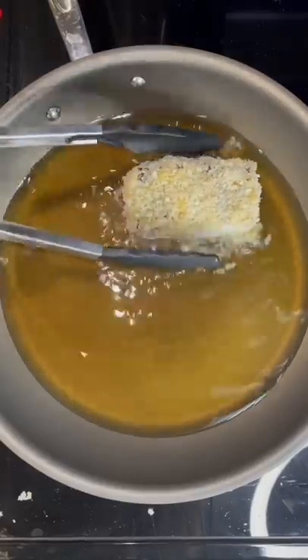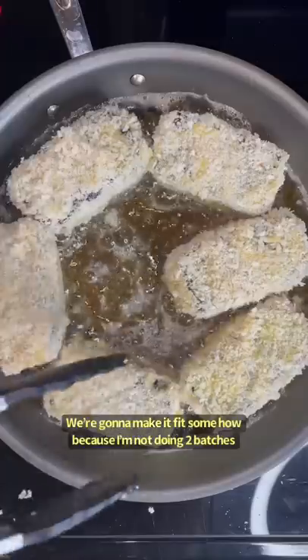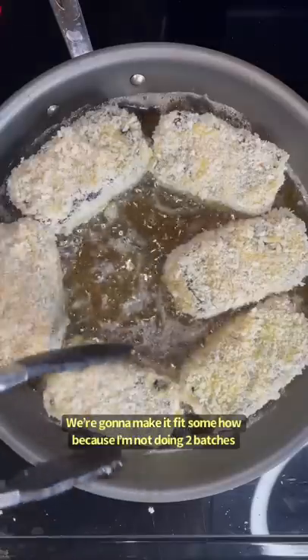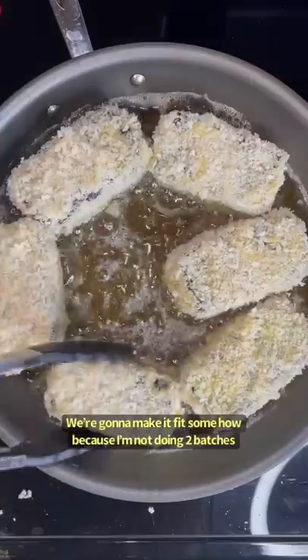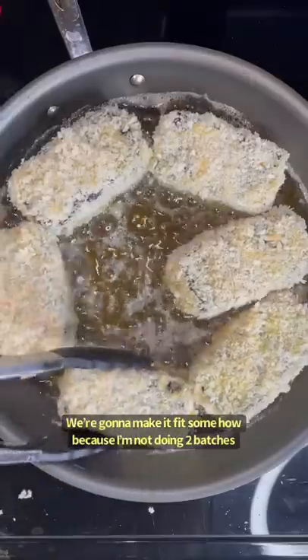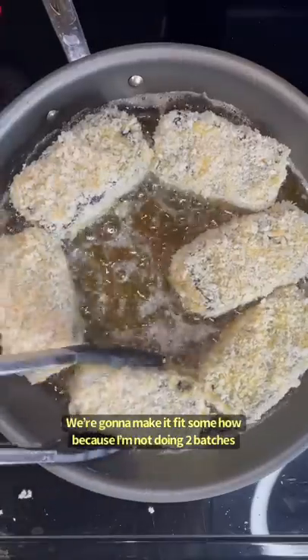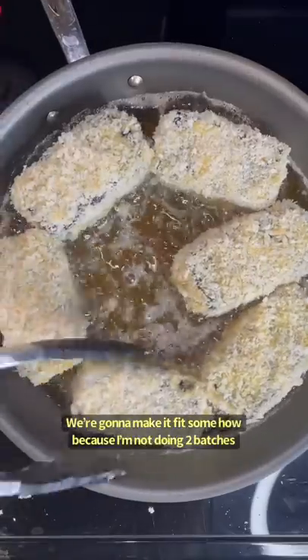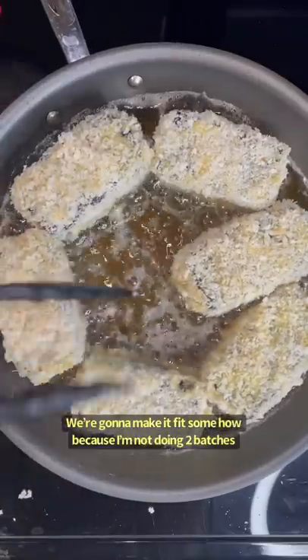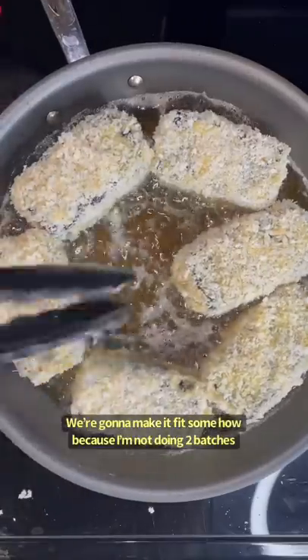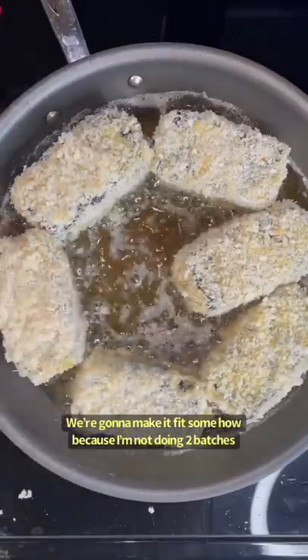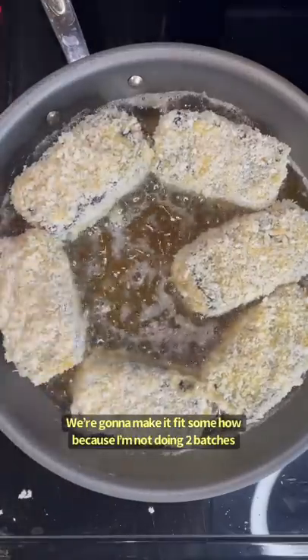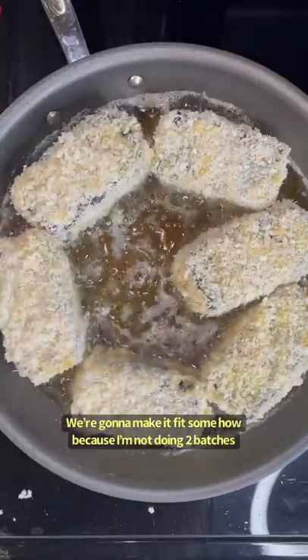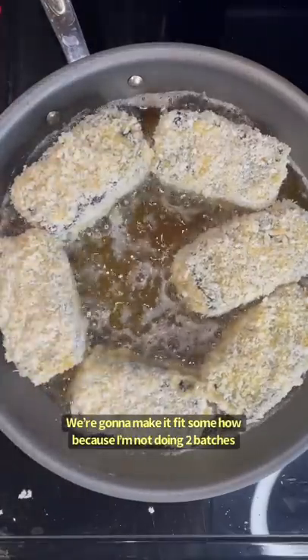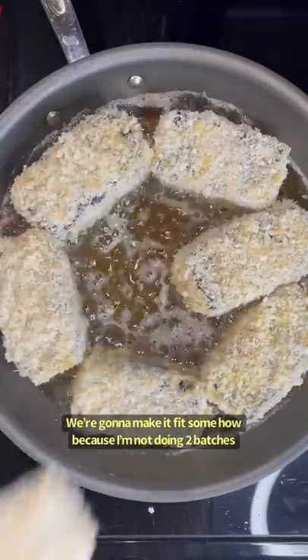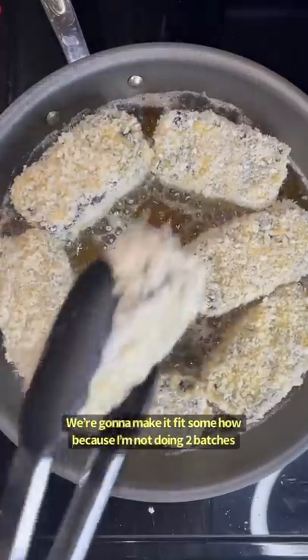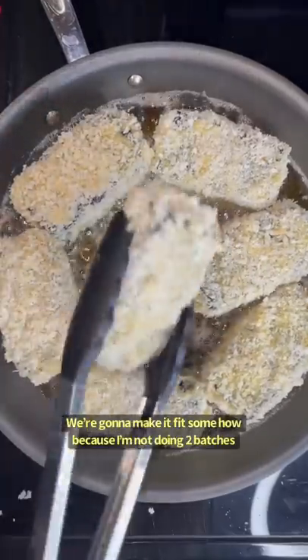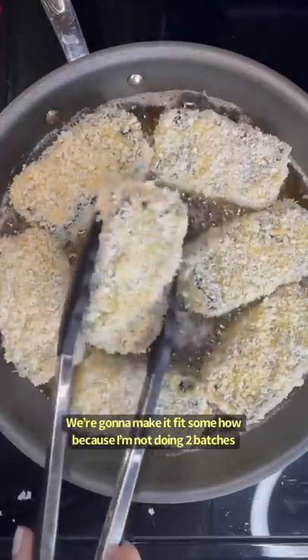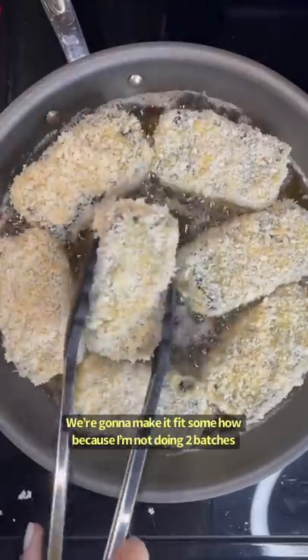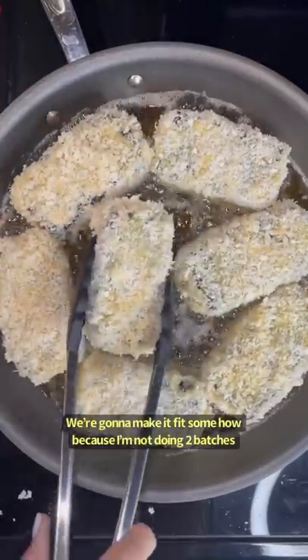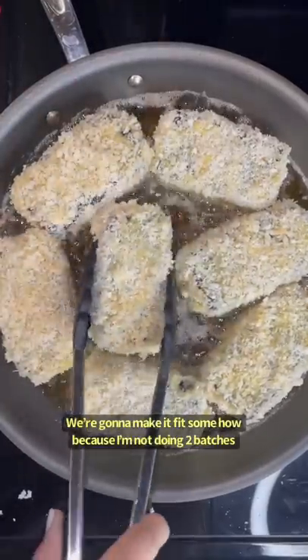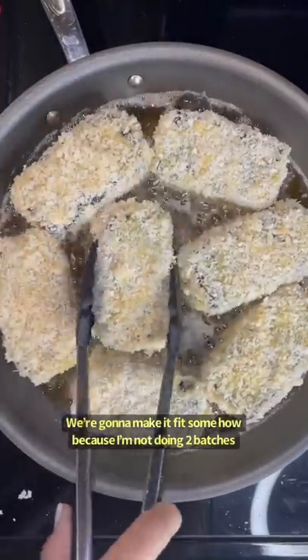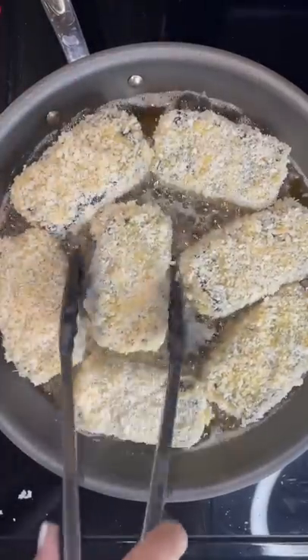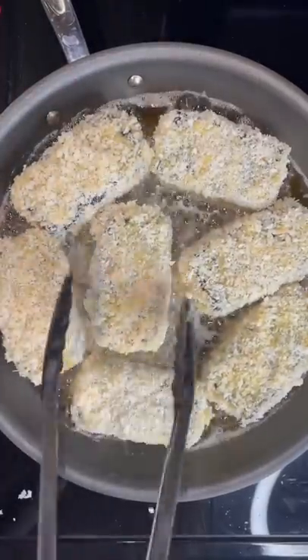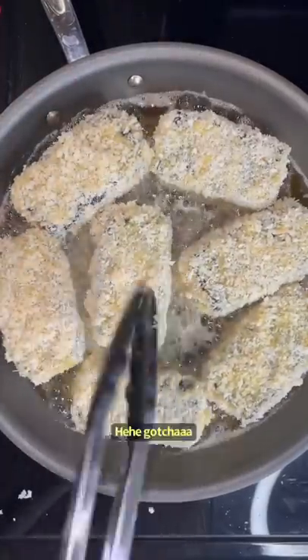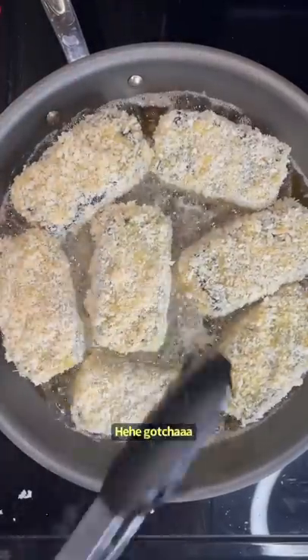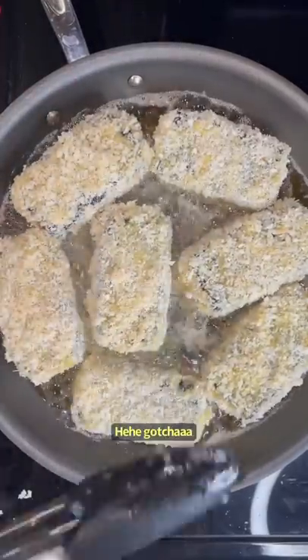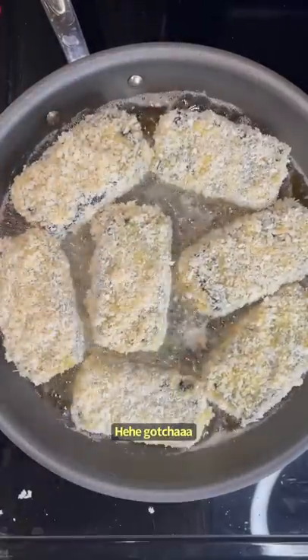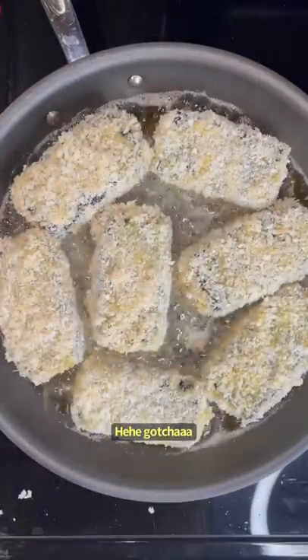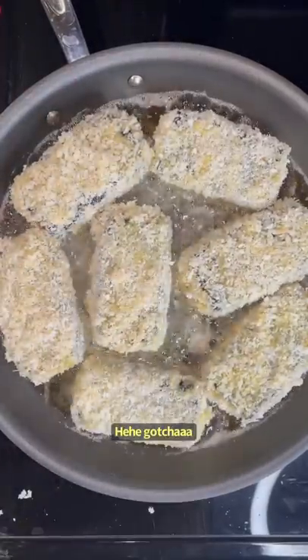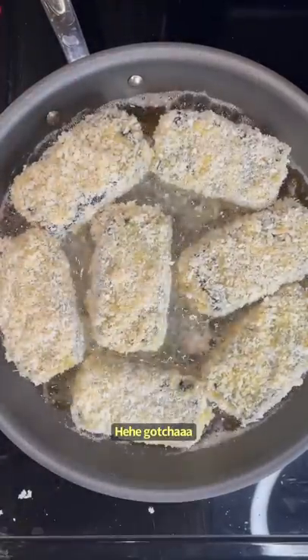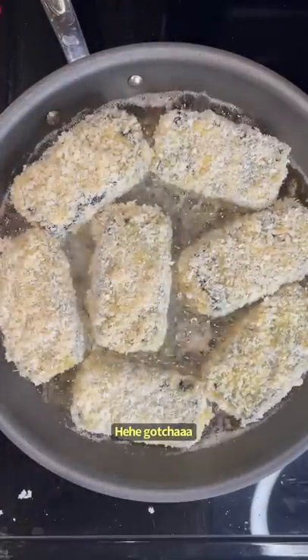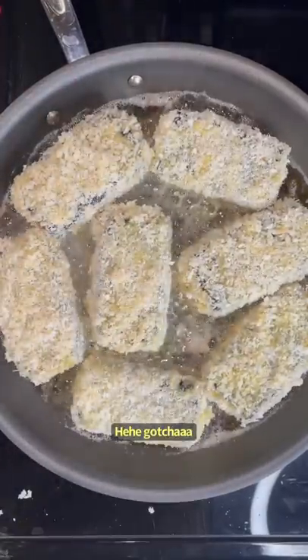We're going to make them fit somehow because I'm not doing two batches. Gotcha.